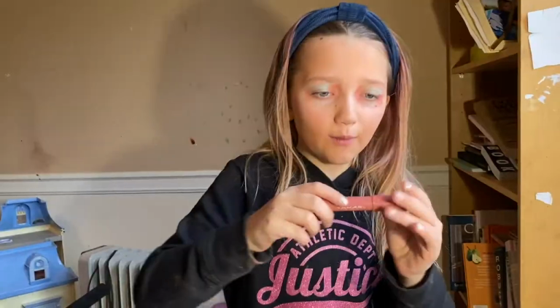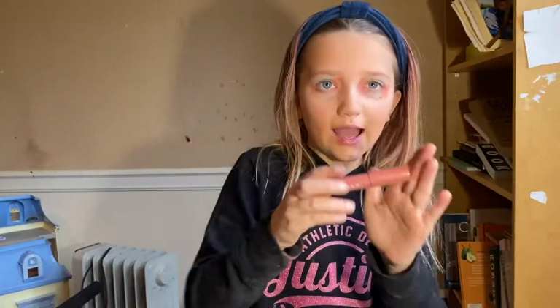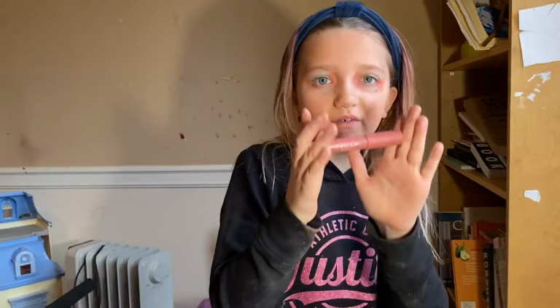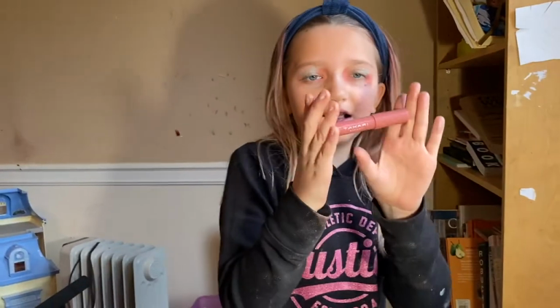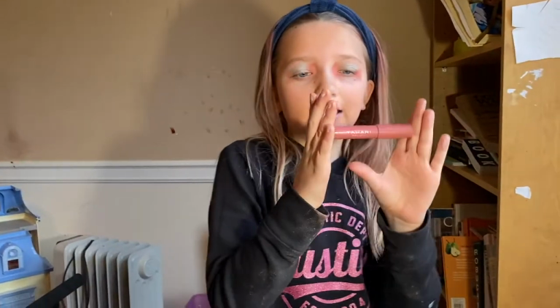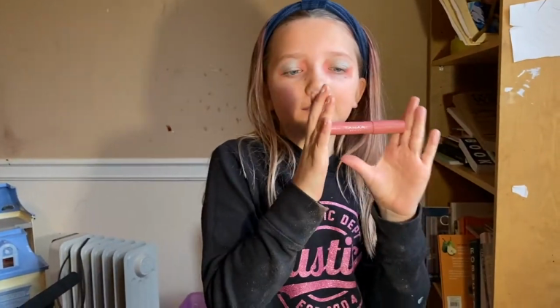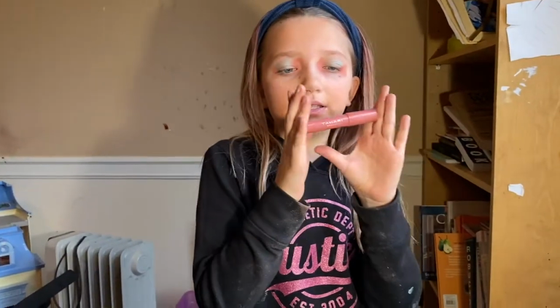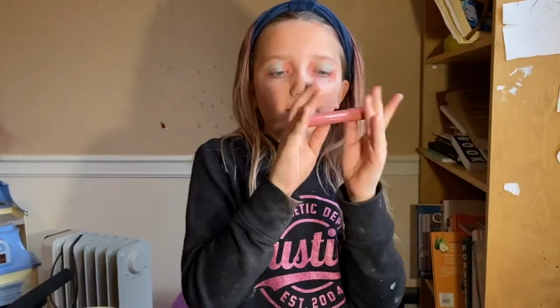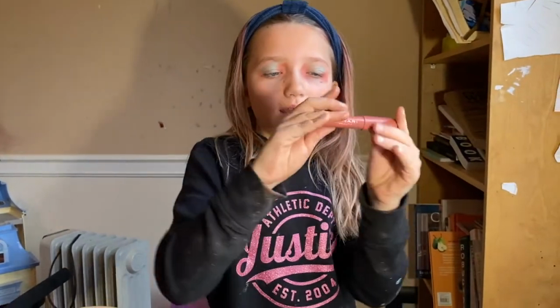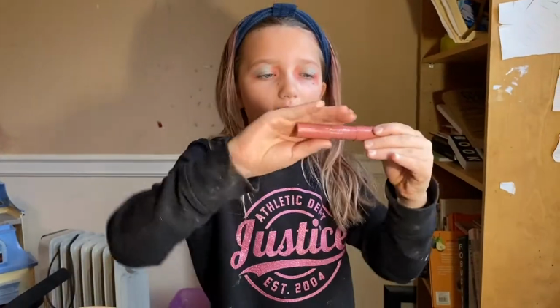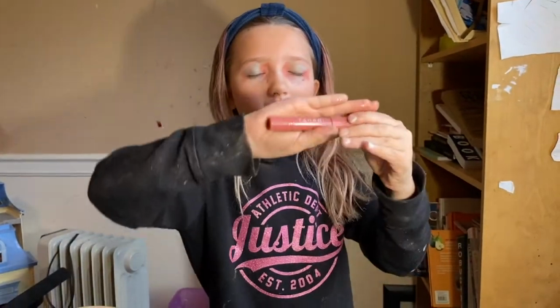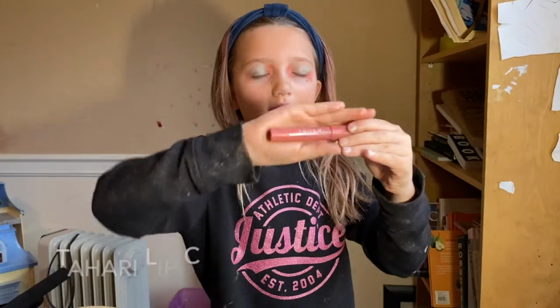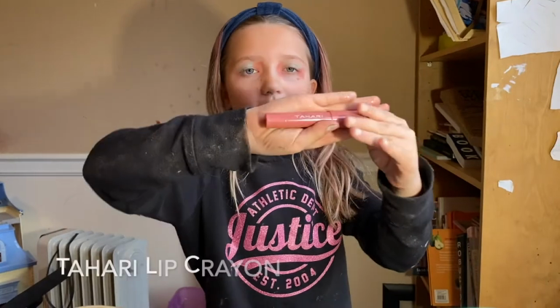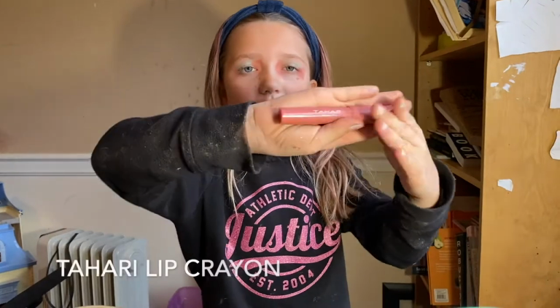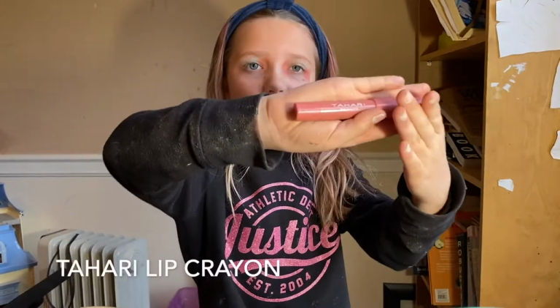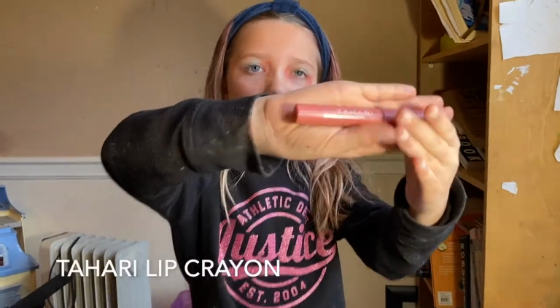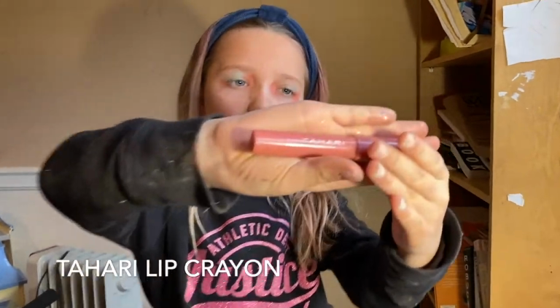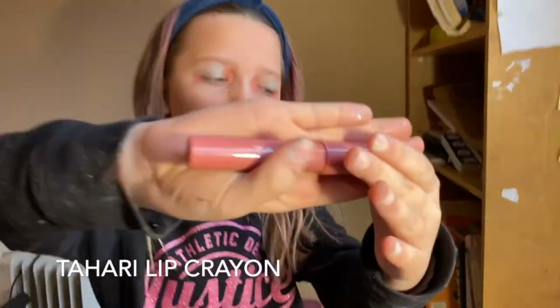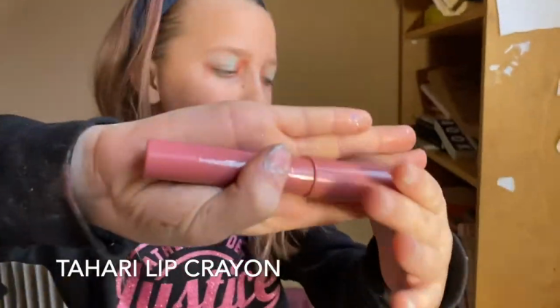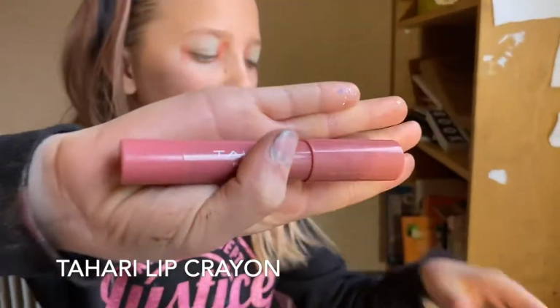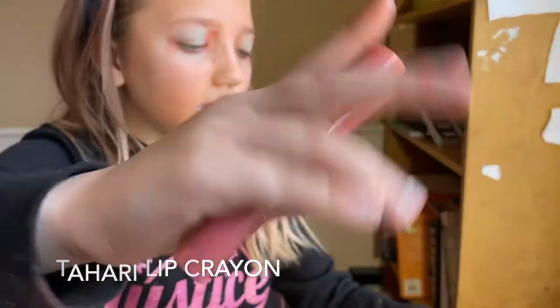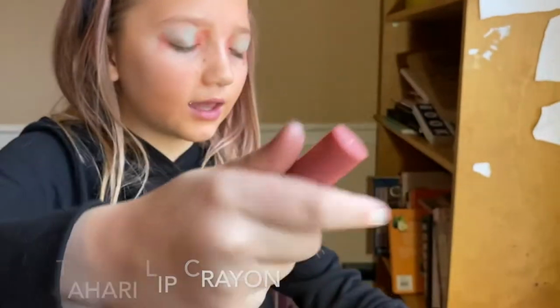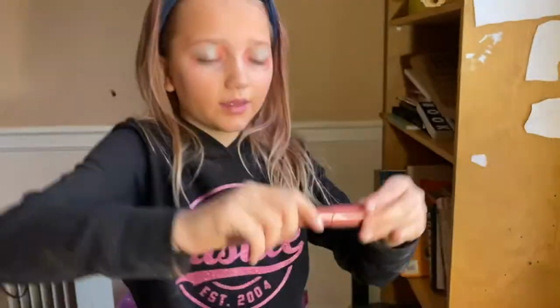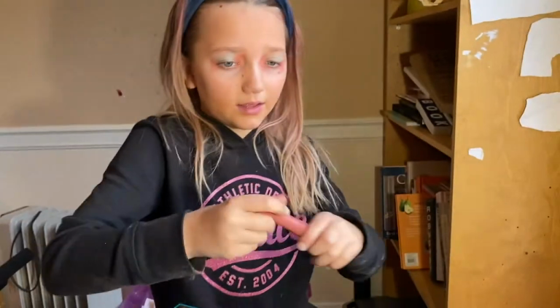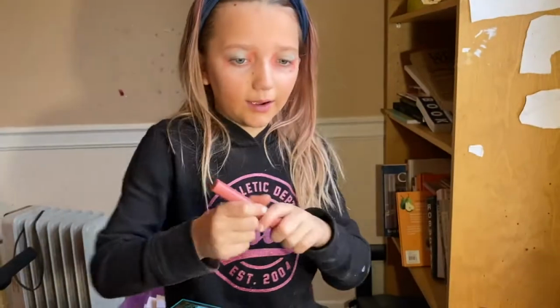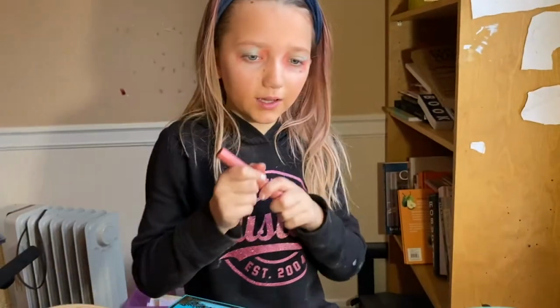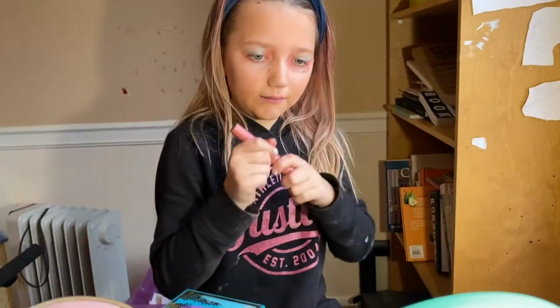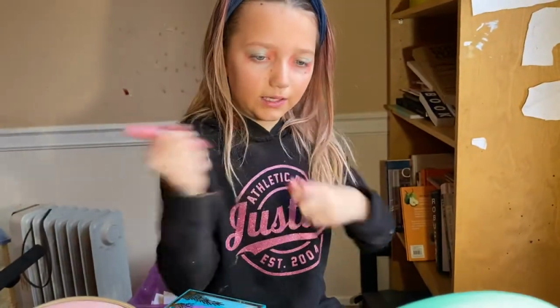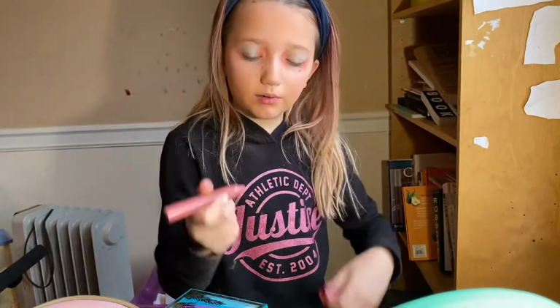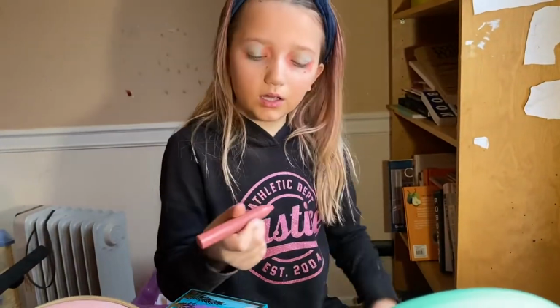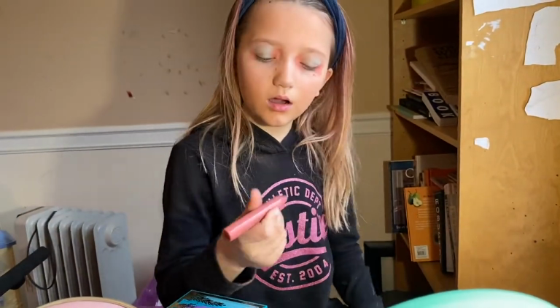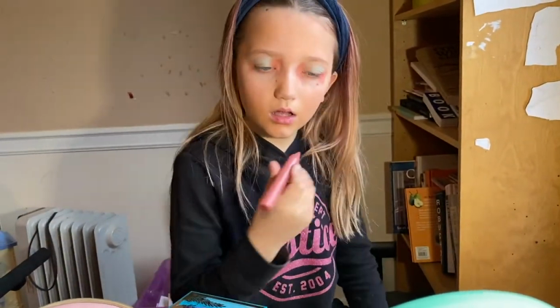Now we have lipstick. This one is the same thing. Now we're going to be putting it on.